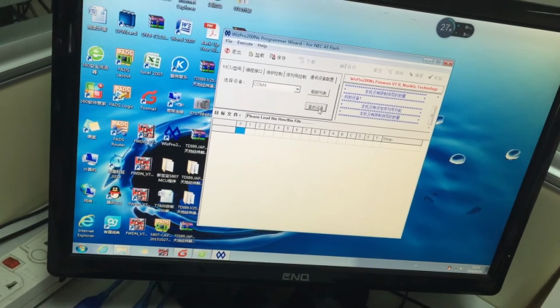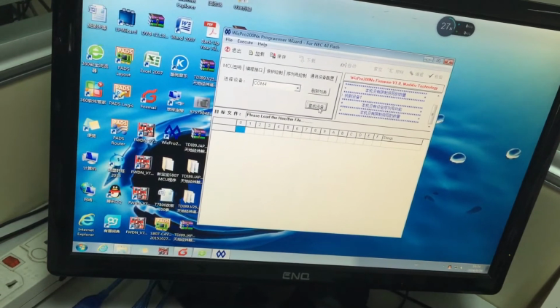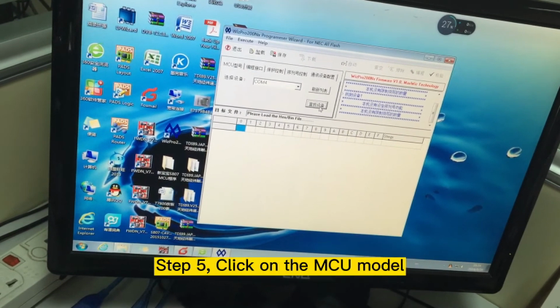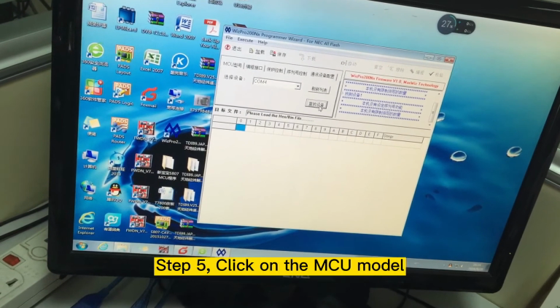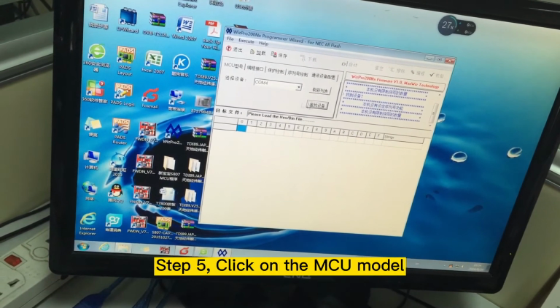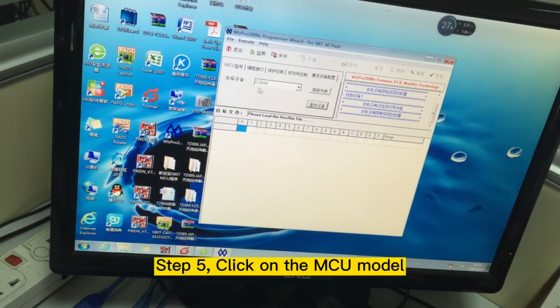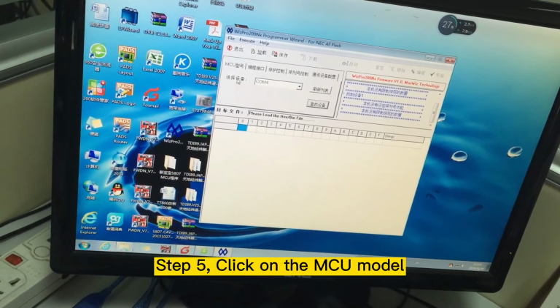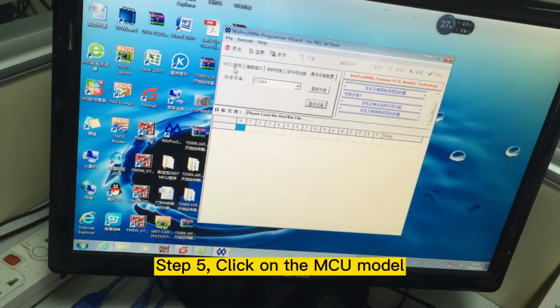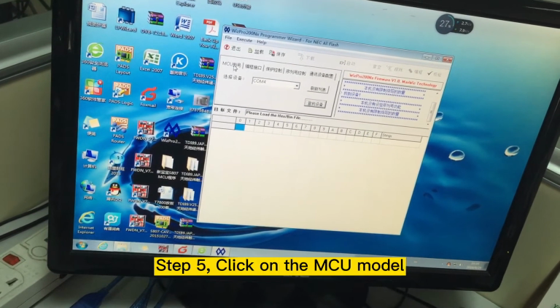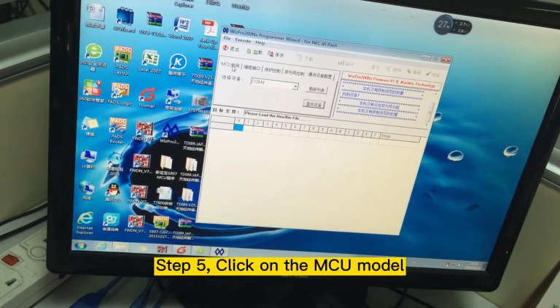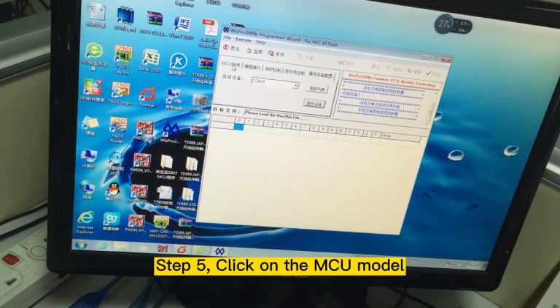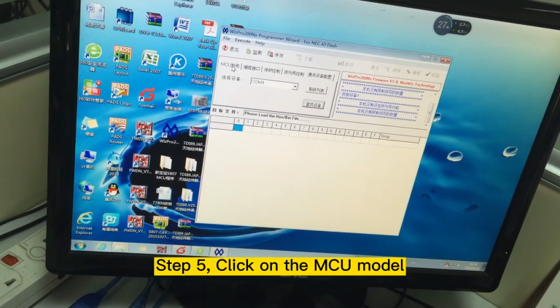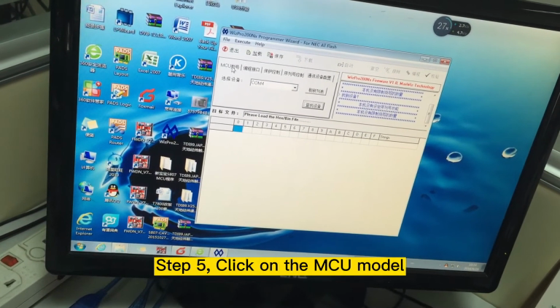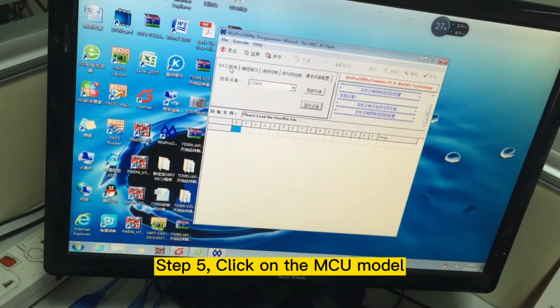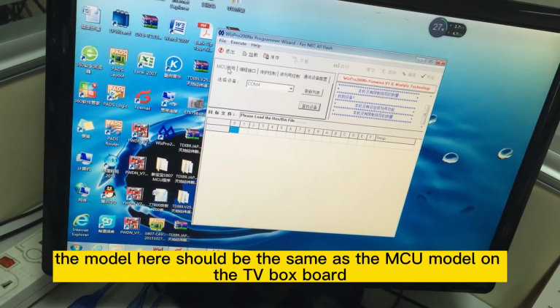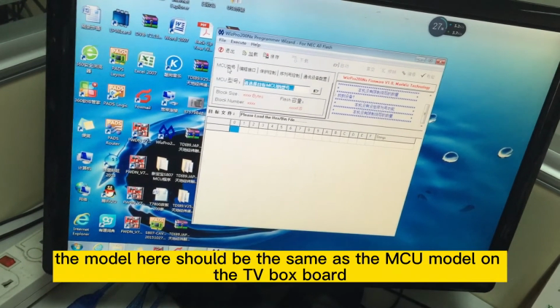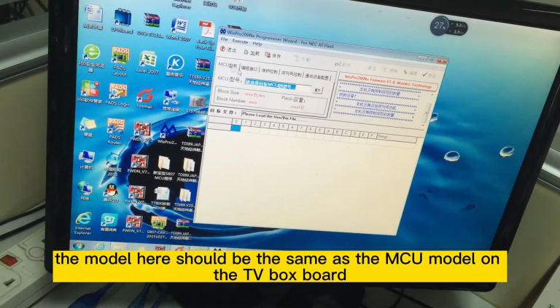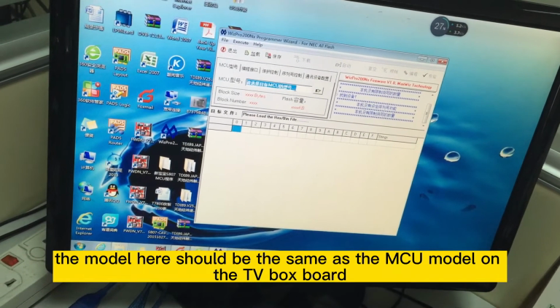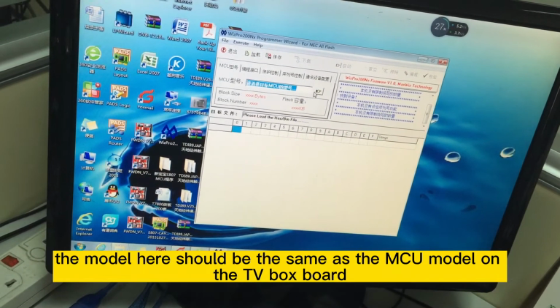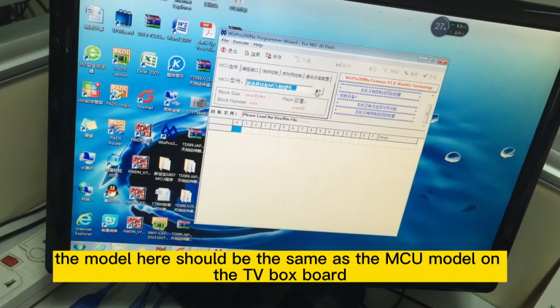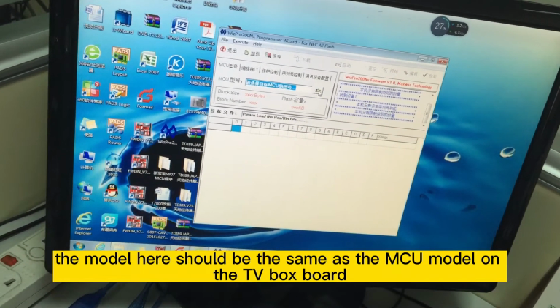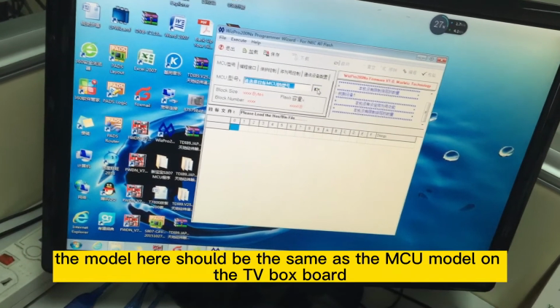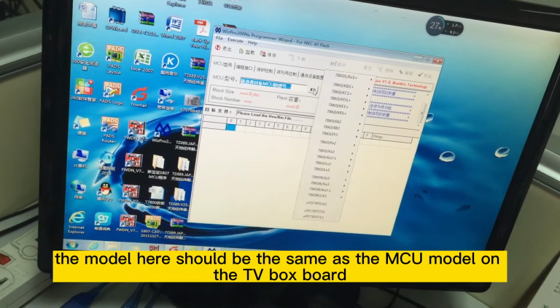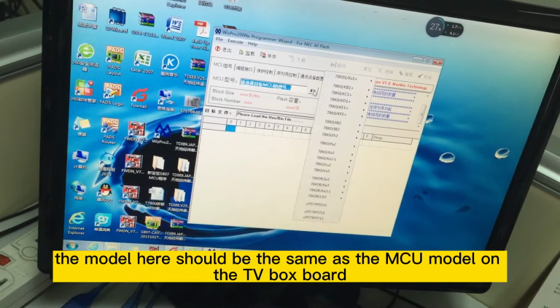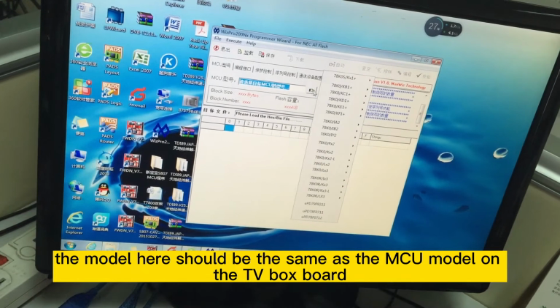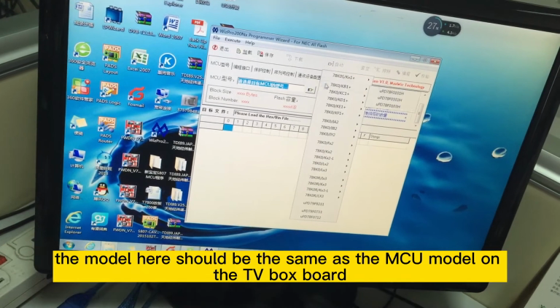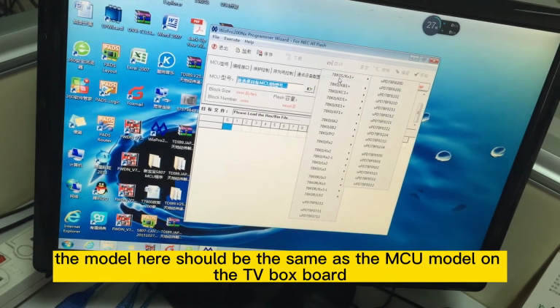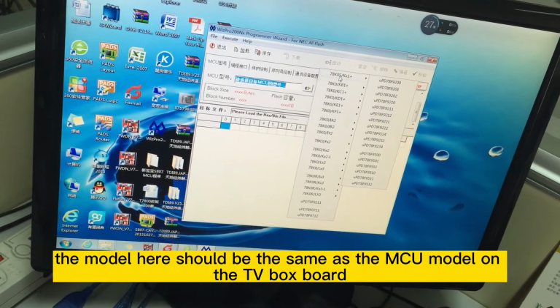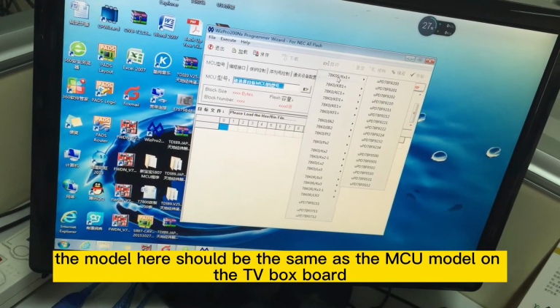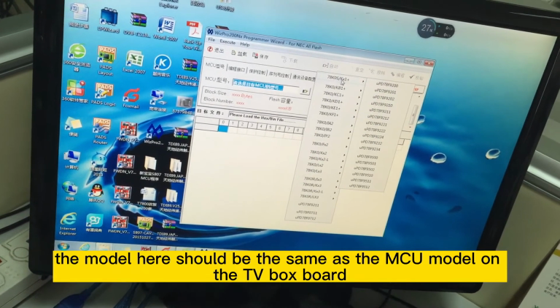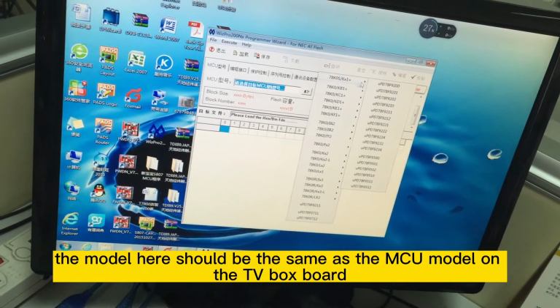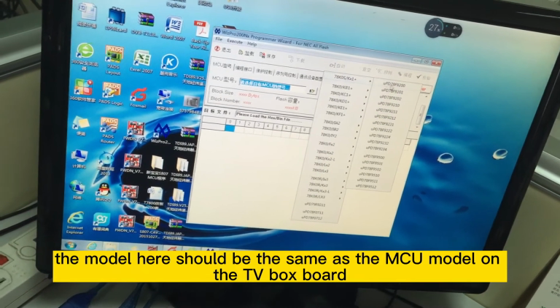Step 5: Click on the MCU model. The model here should be the same as the MCU model on the TV box board.